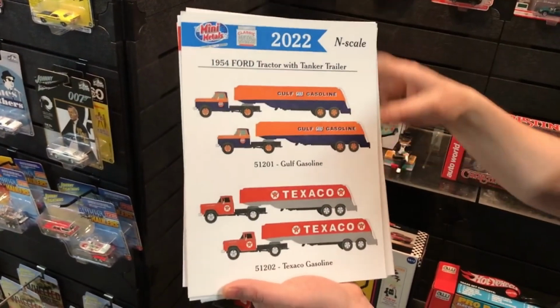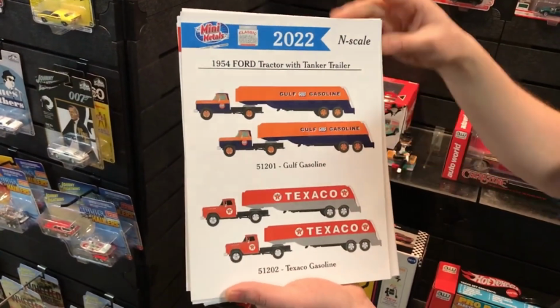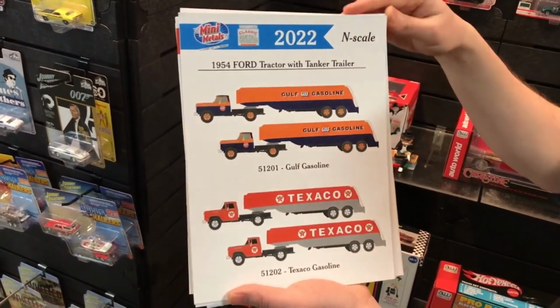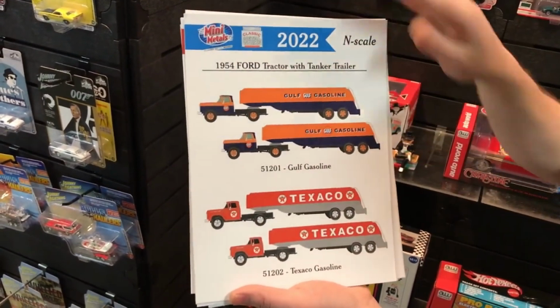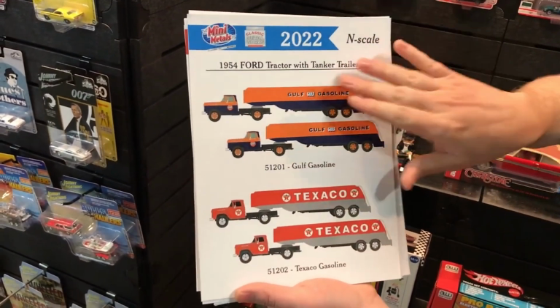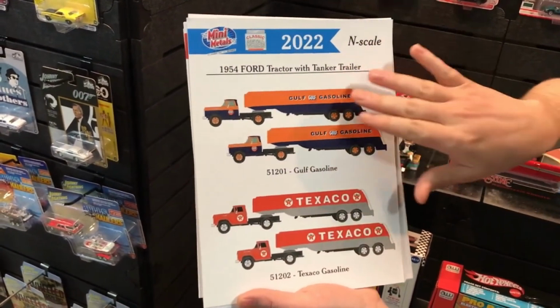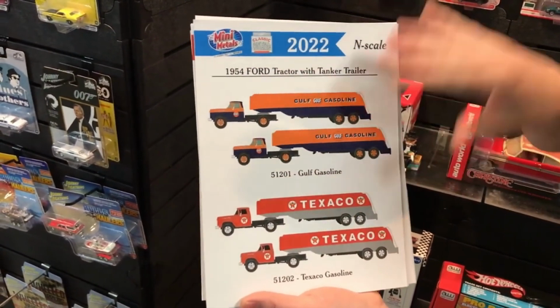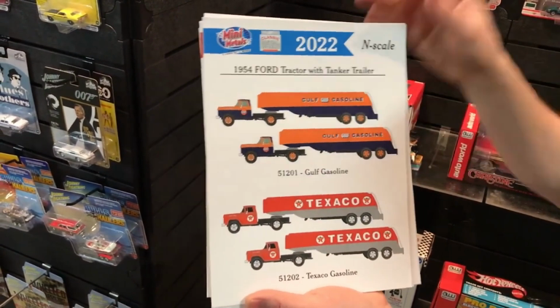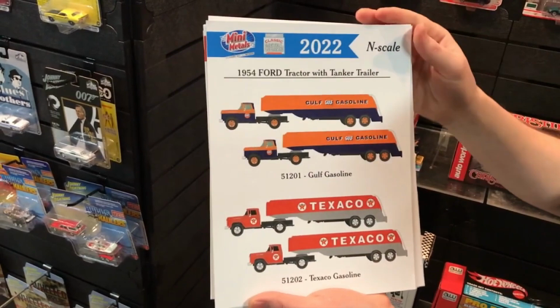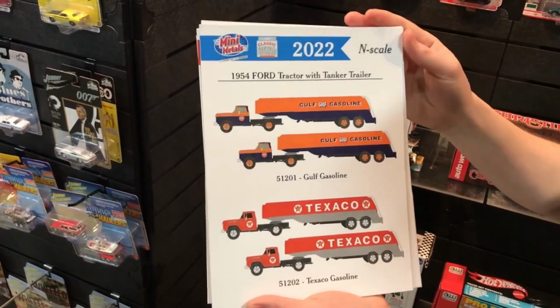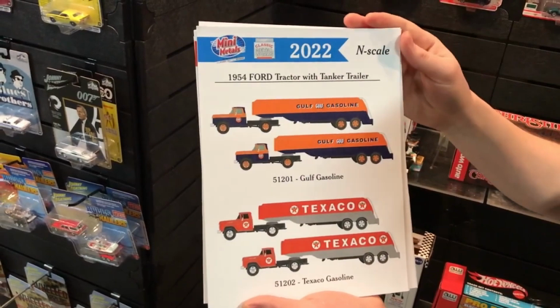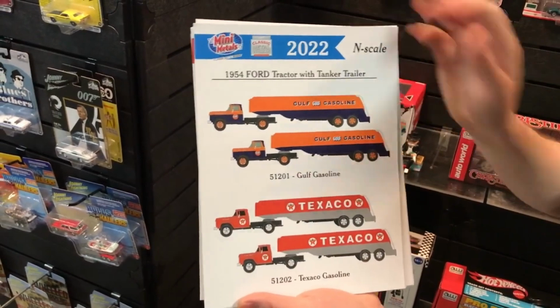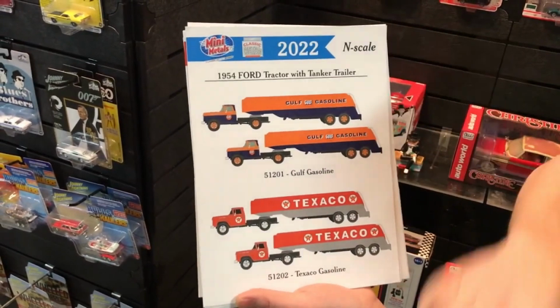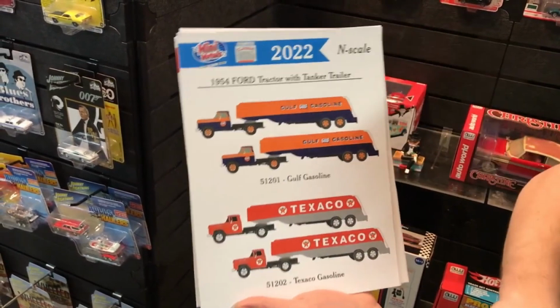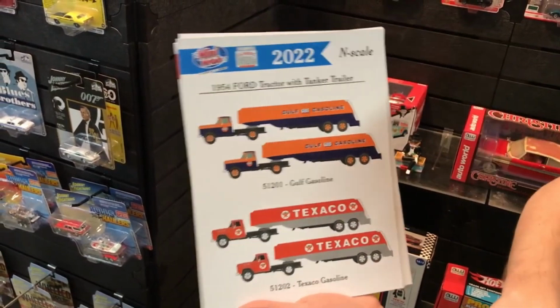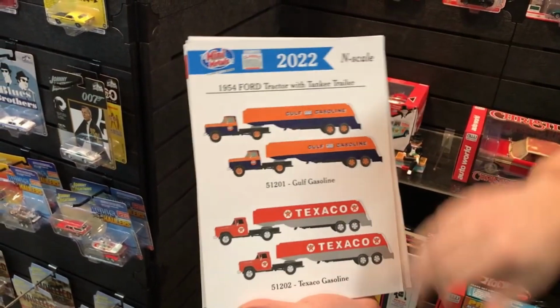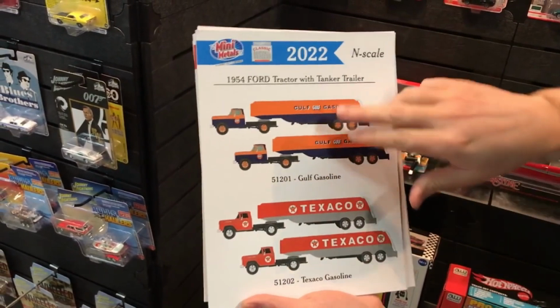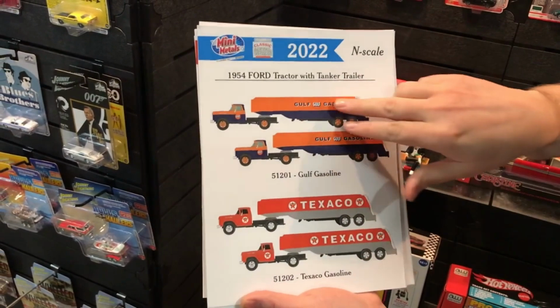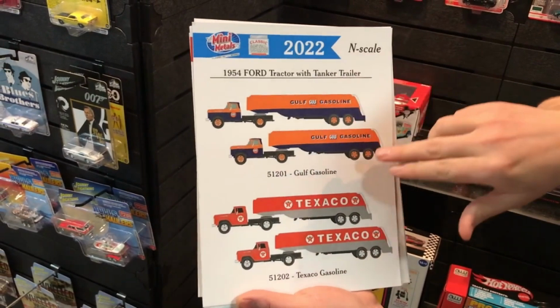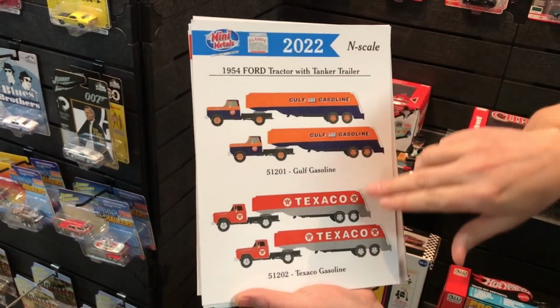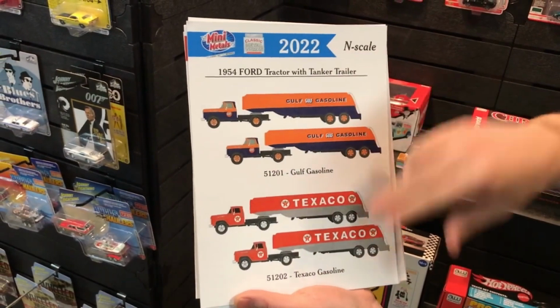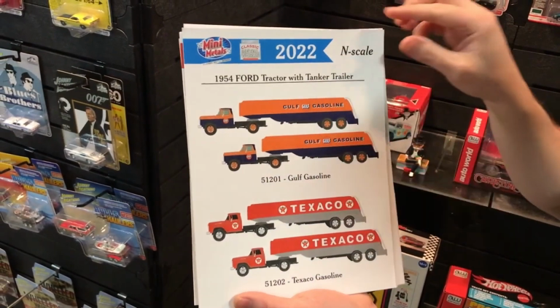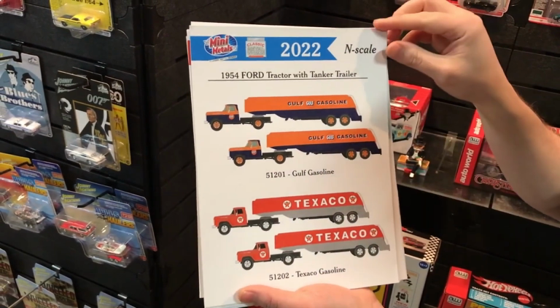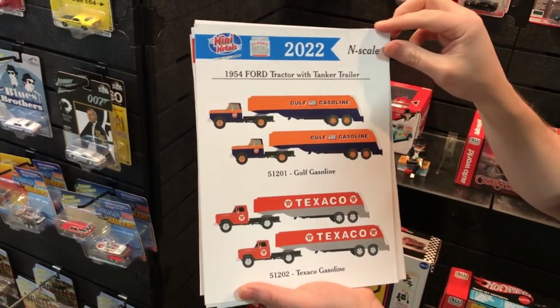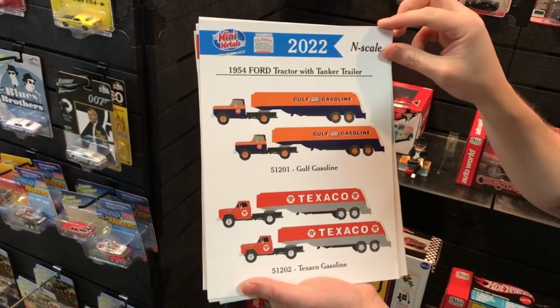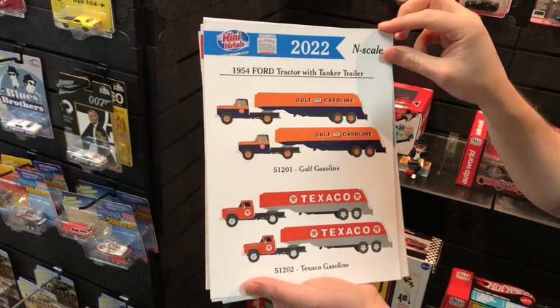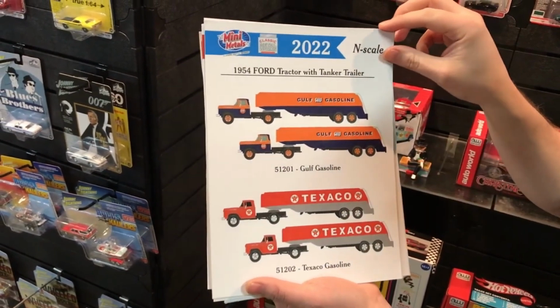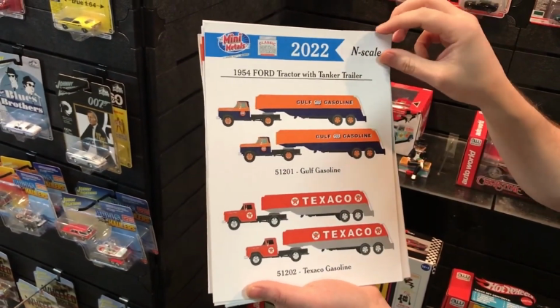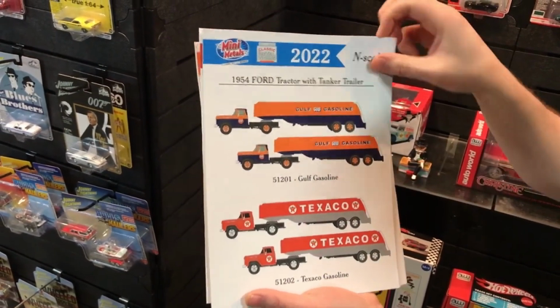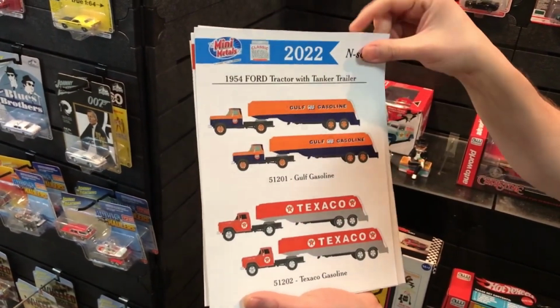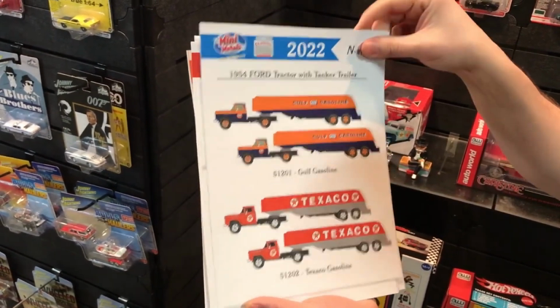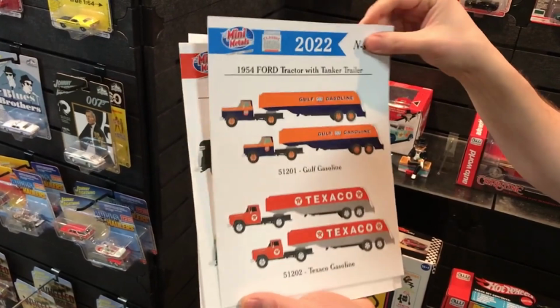Next up in N scale is the 1954 Ford tractor with both Gulf and Texaco variations.